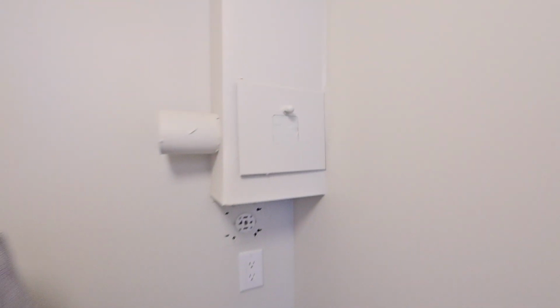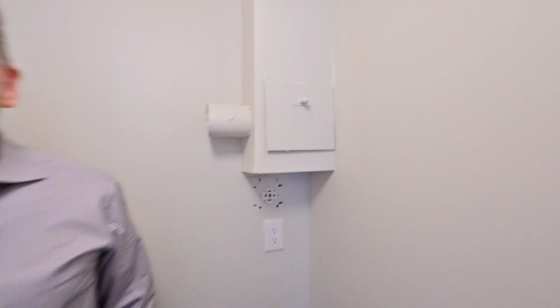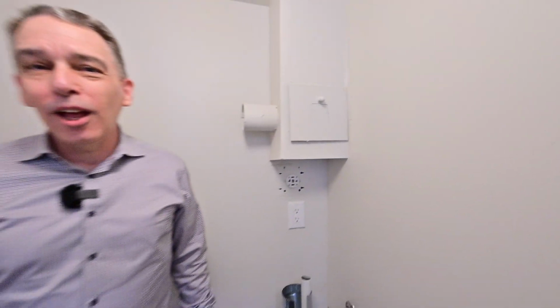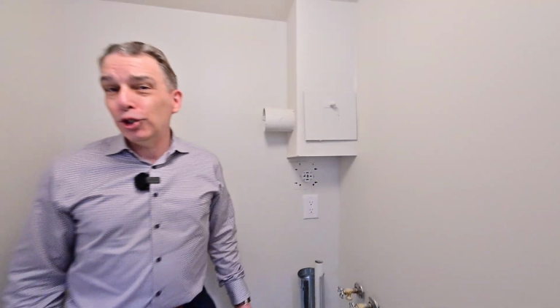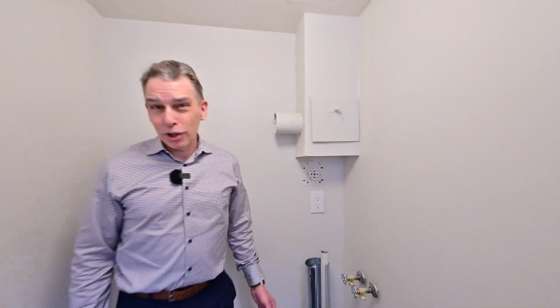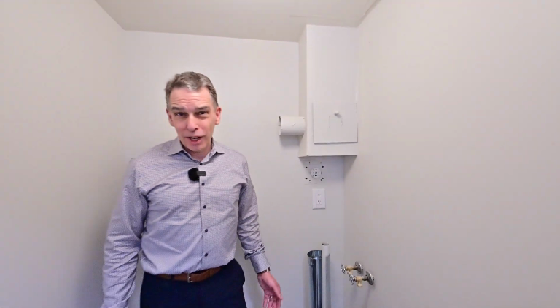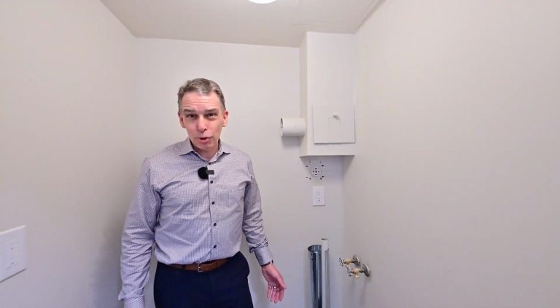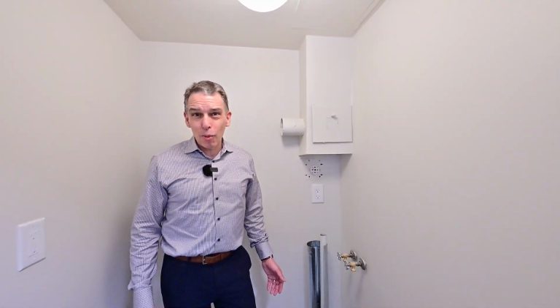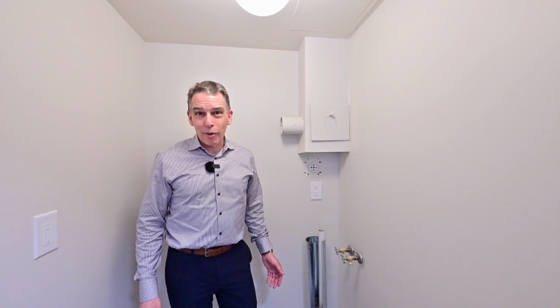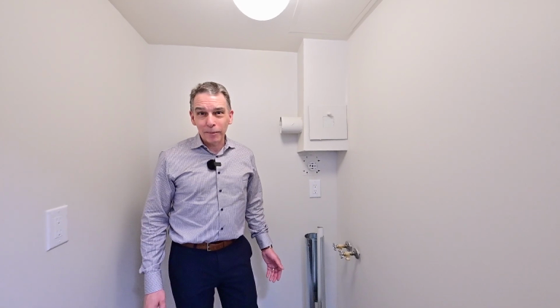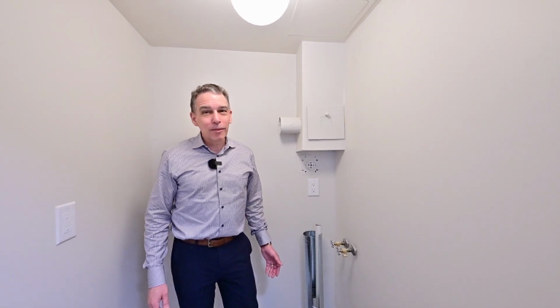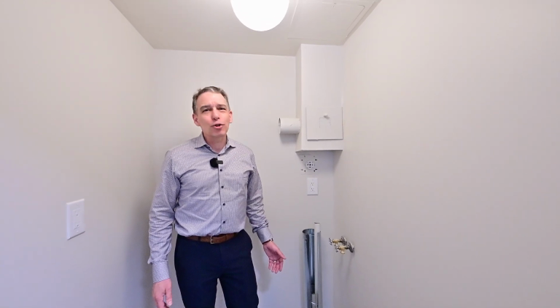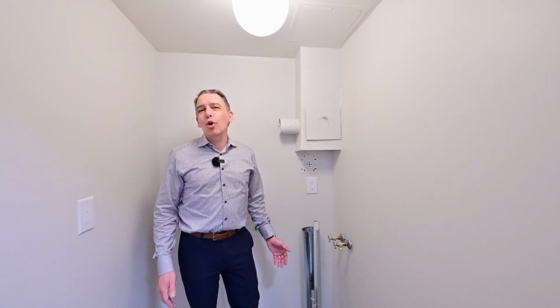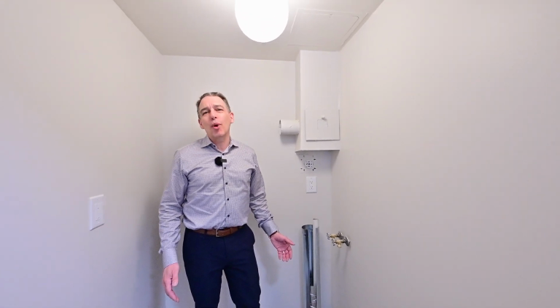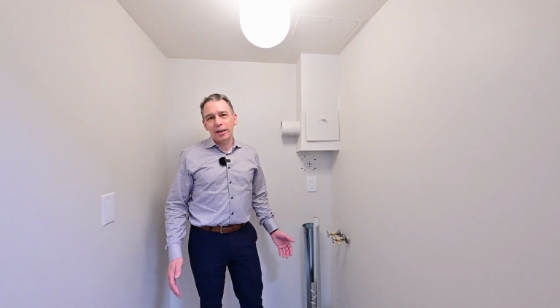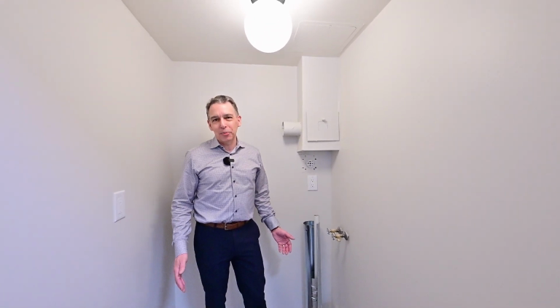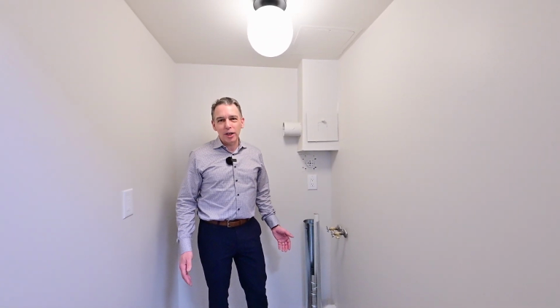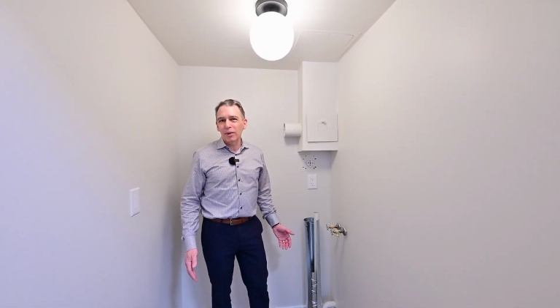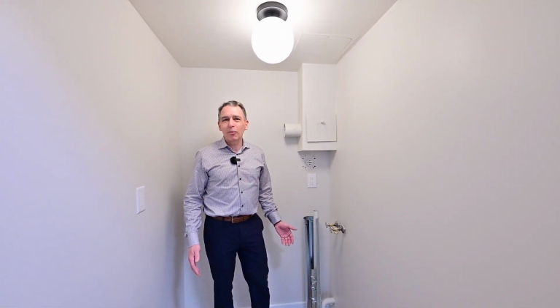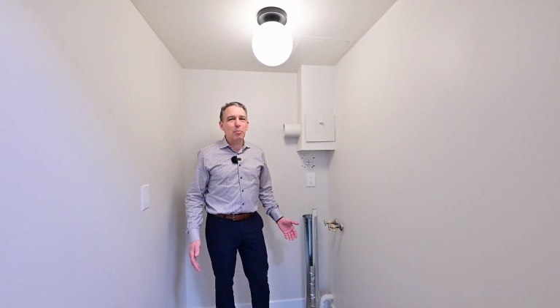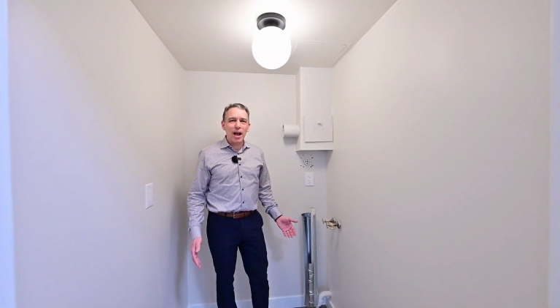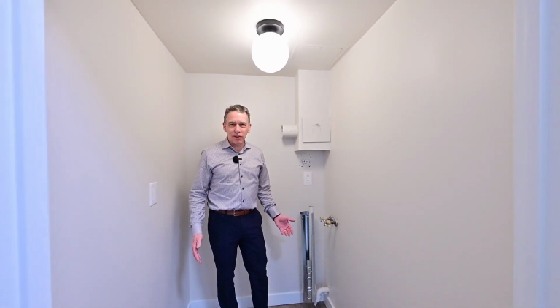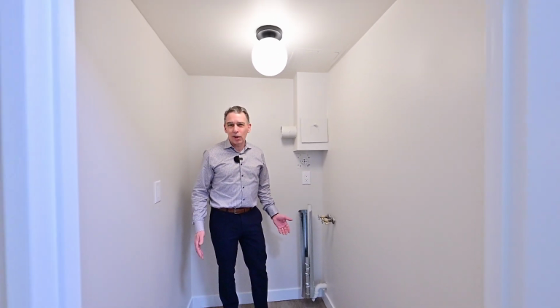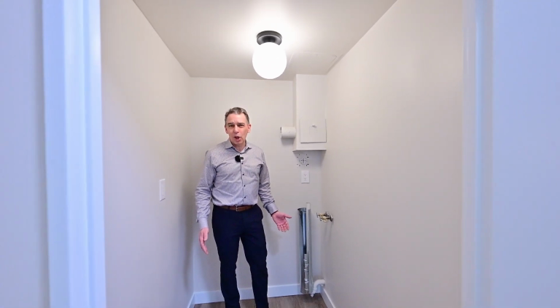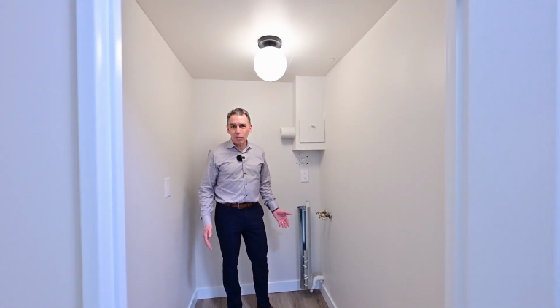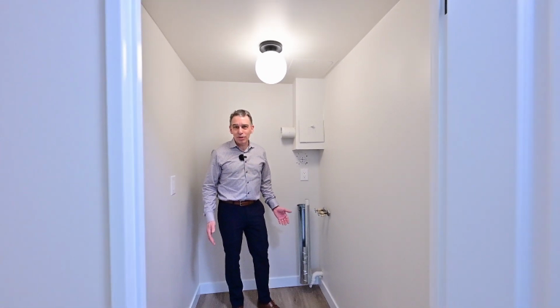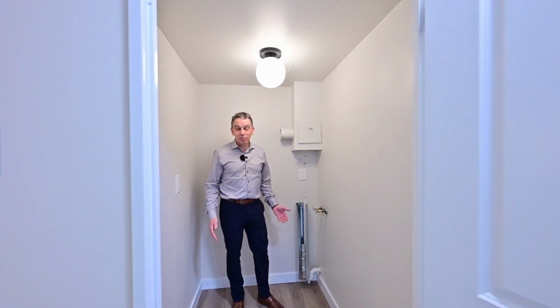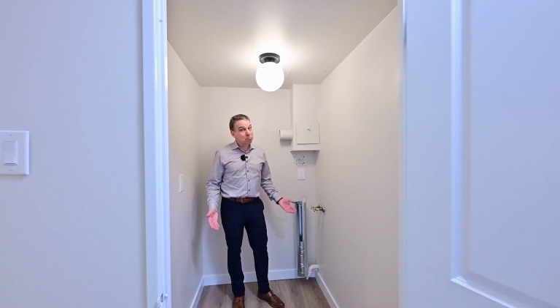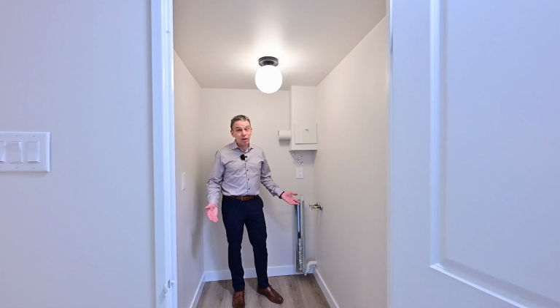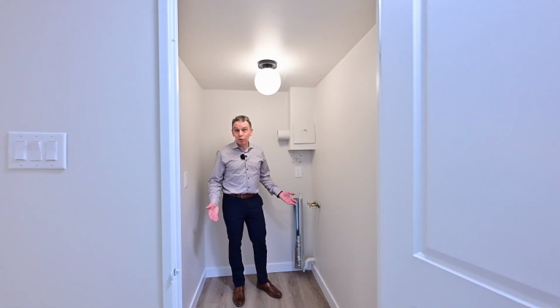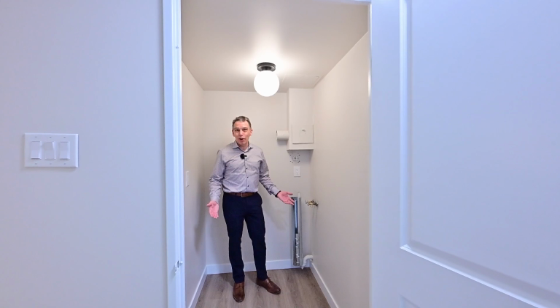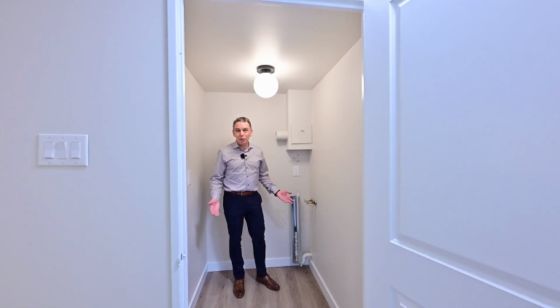And just in case you were wondering, there's no running to the basement with a basket full of clothes. Here's your laundry.